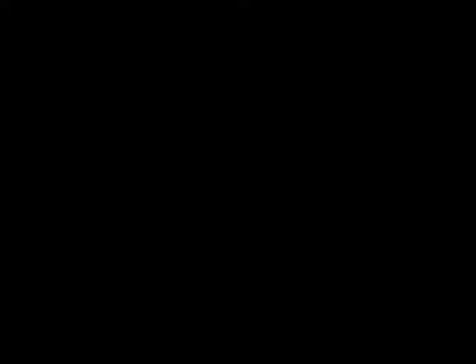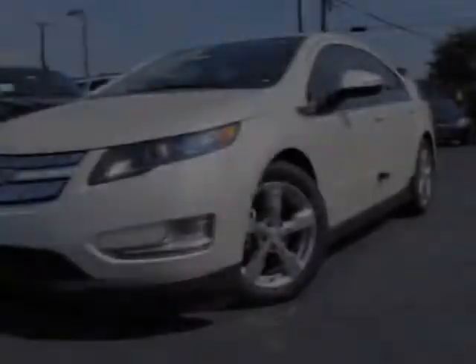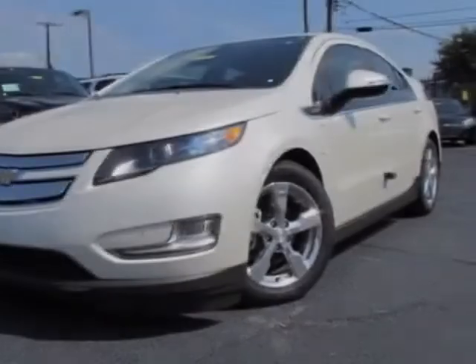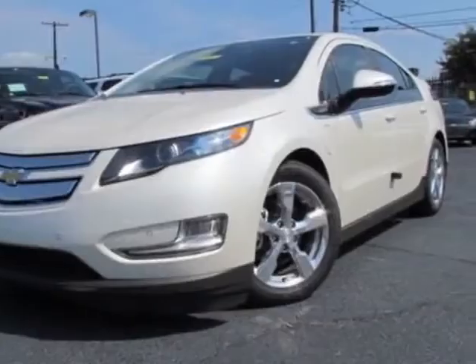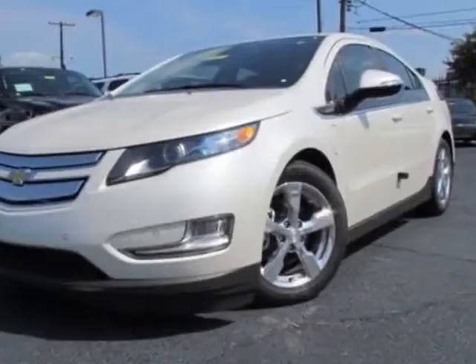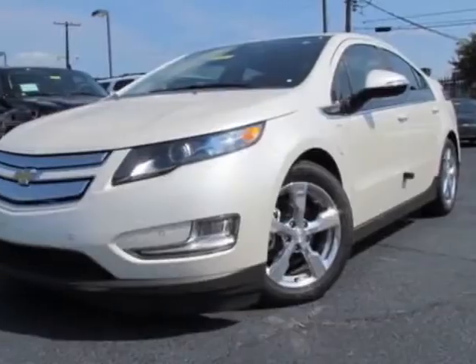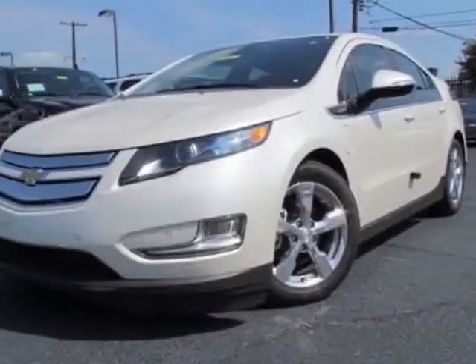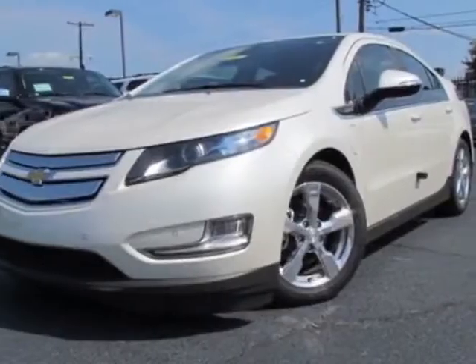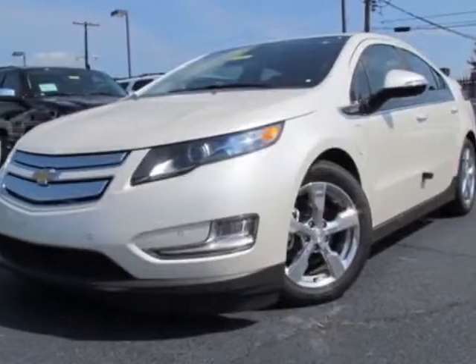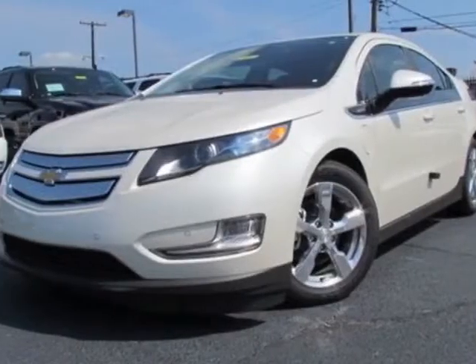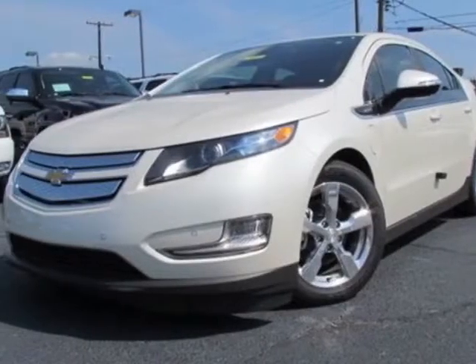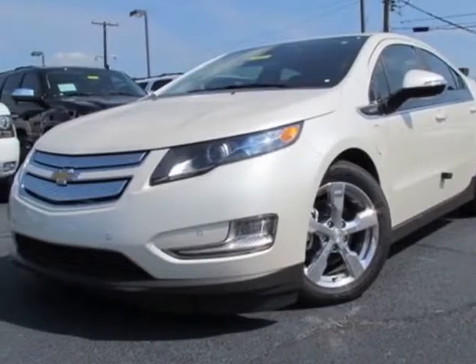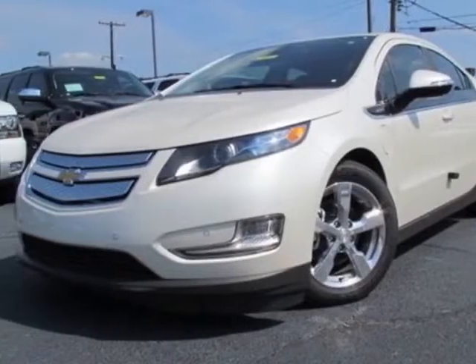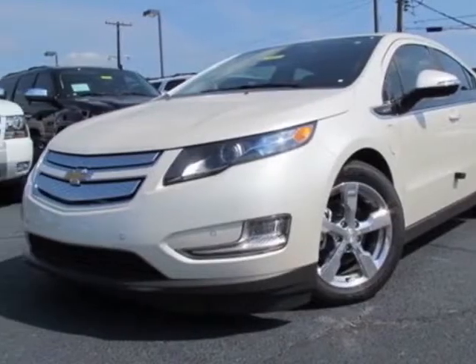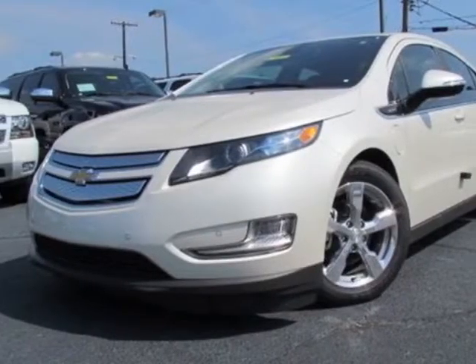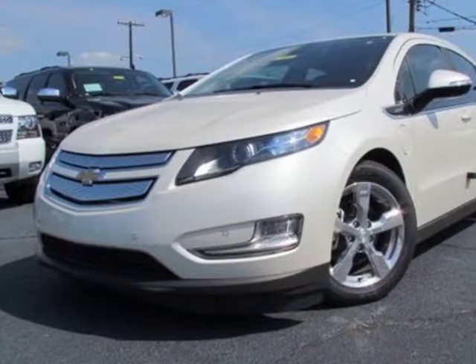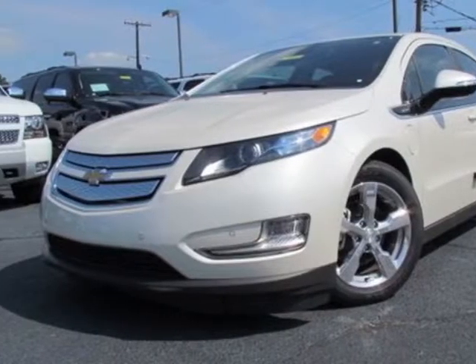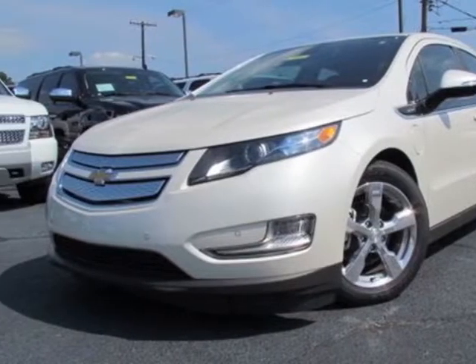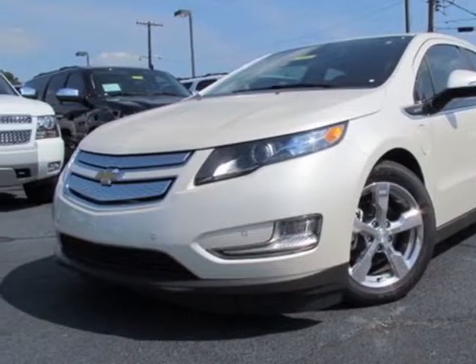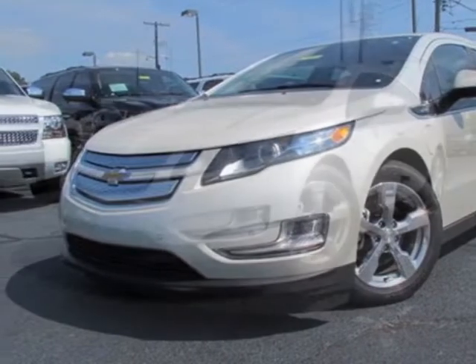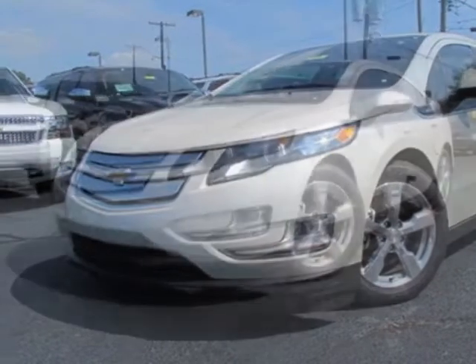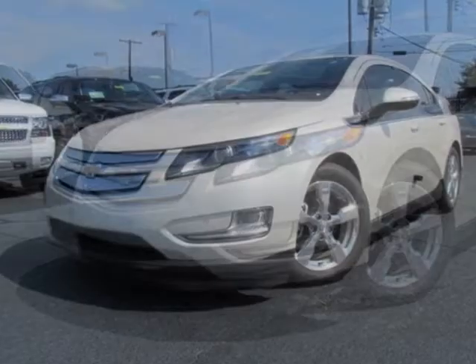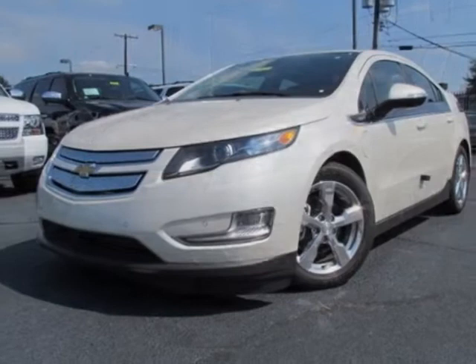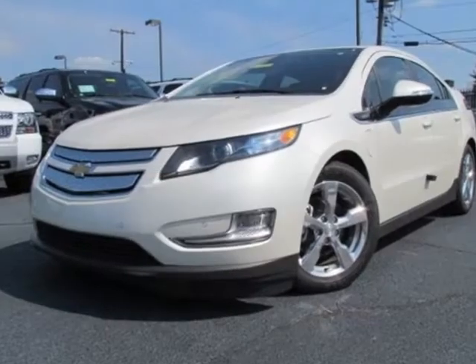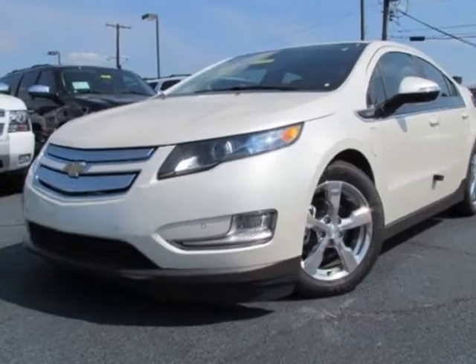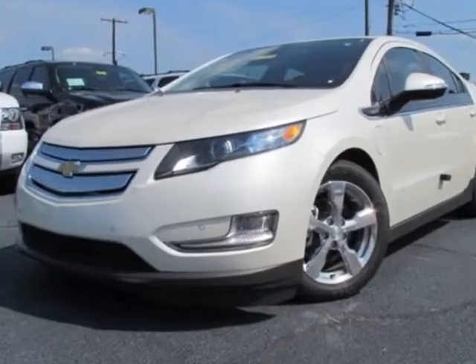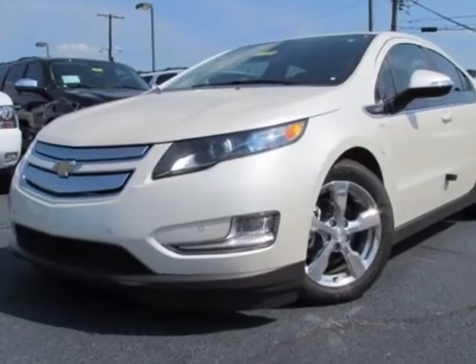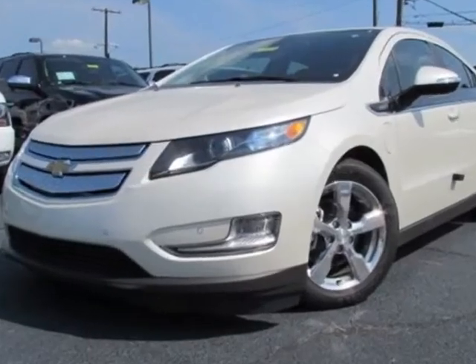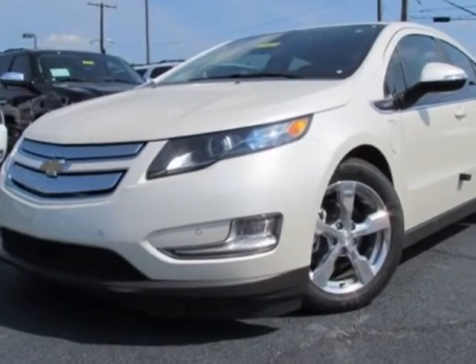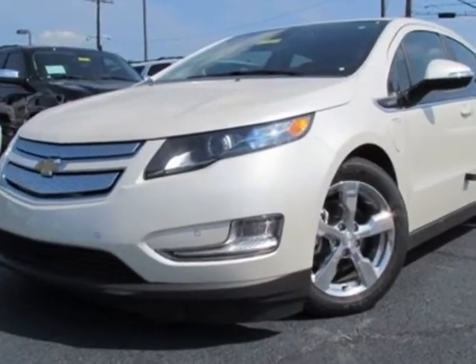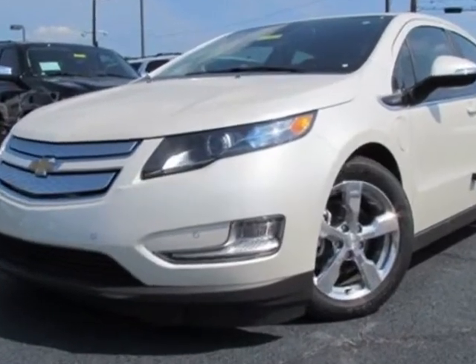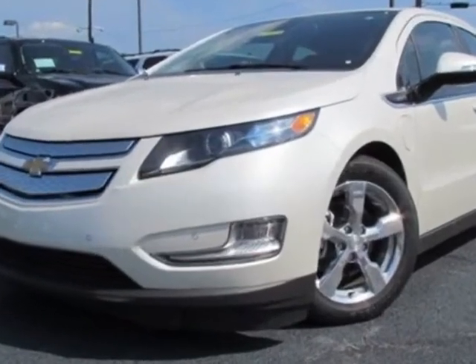Take a look at this new 2013 Chevrolet Volt. For your protection, this vehicle has a full factory warranty.